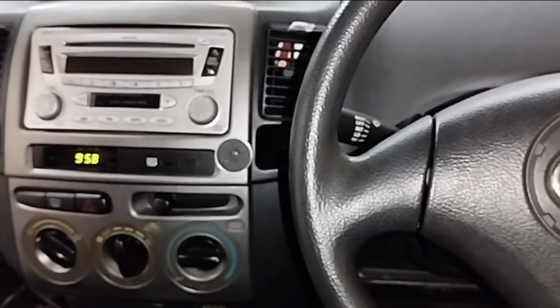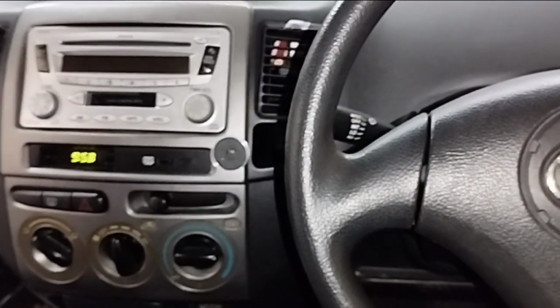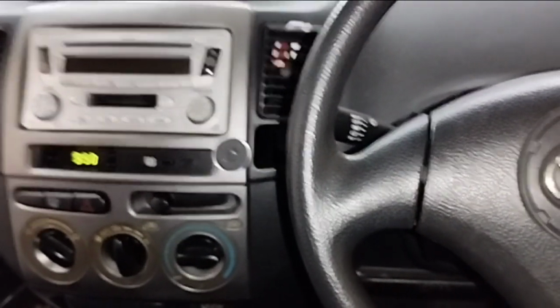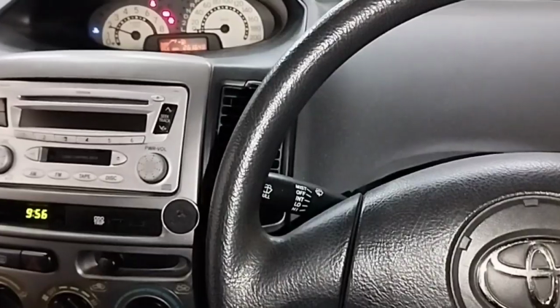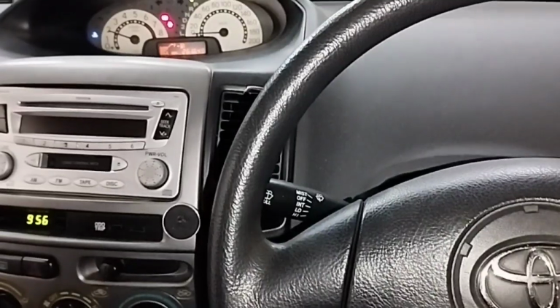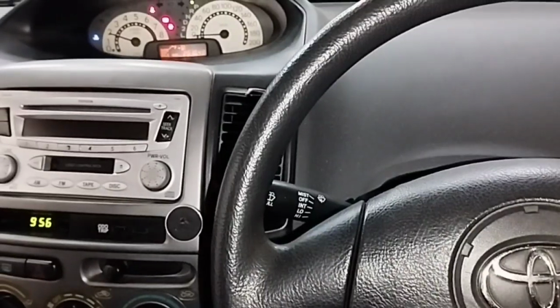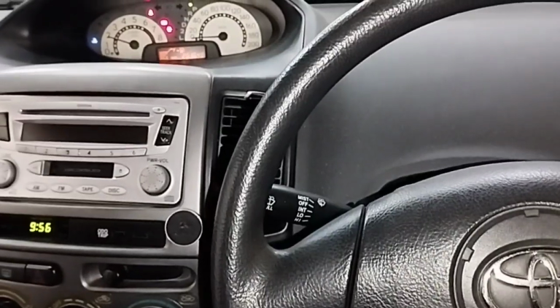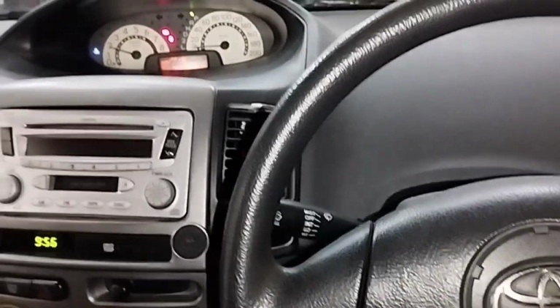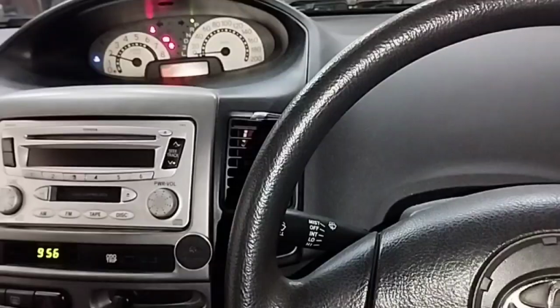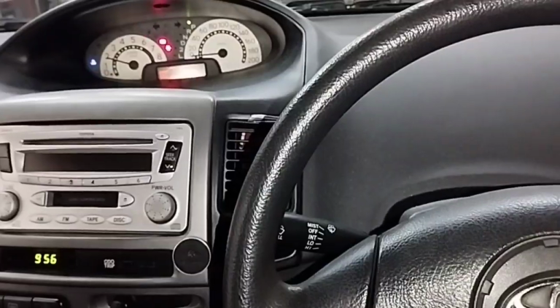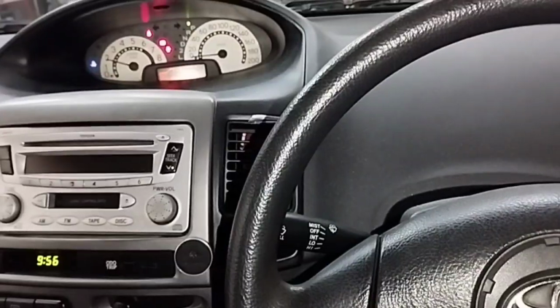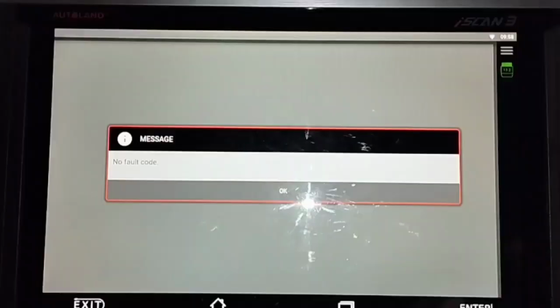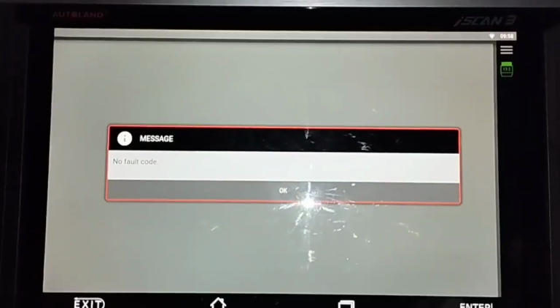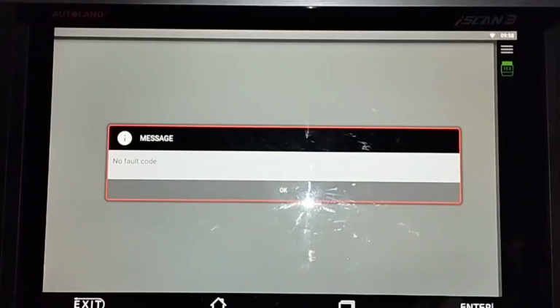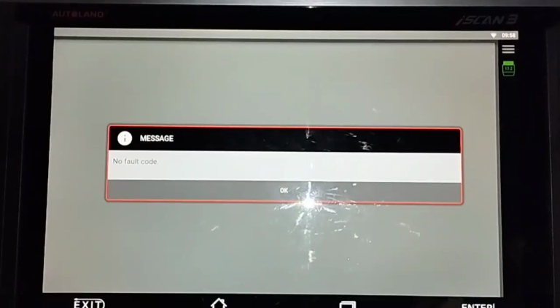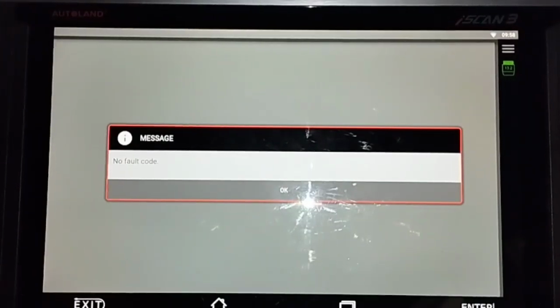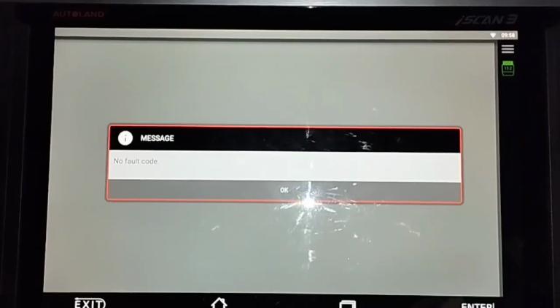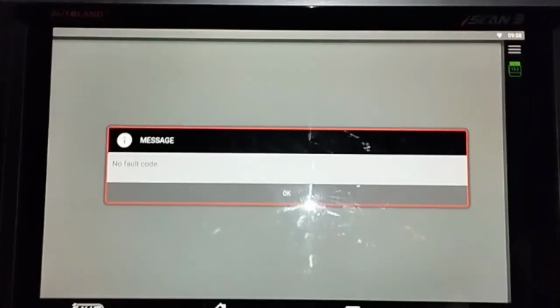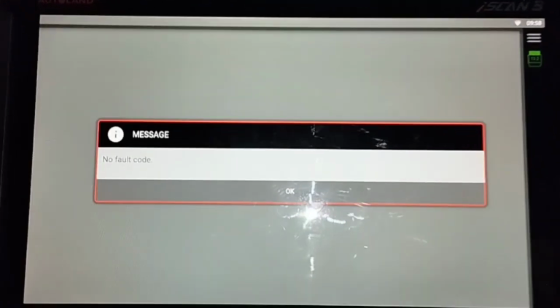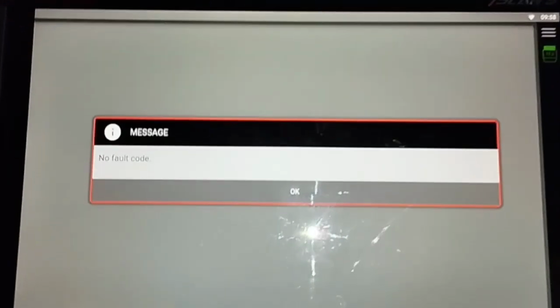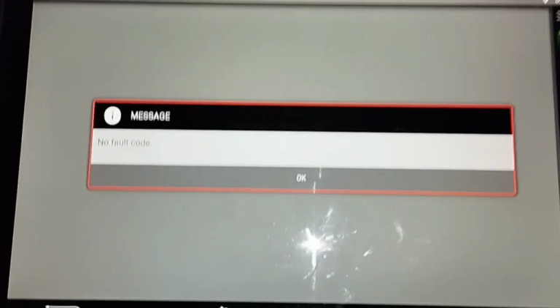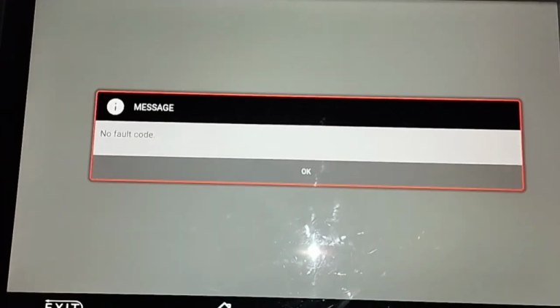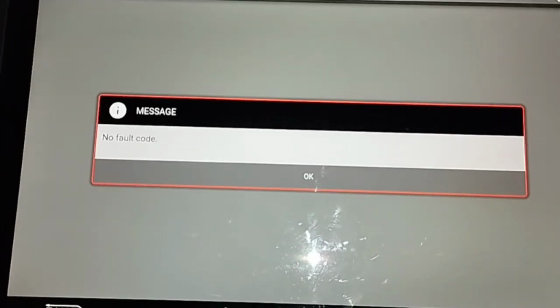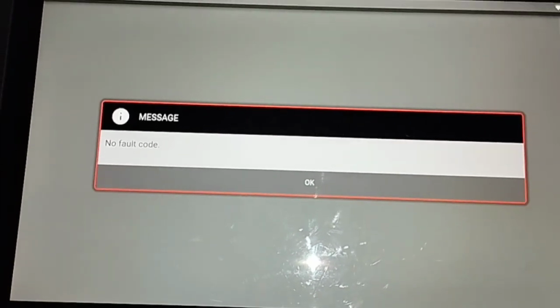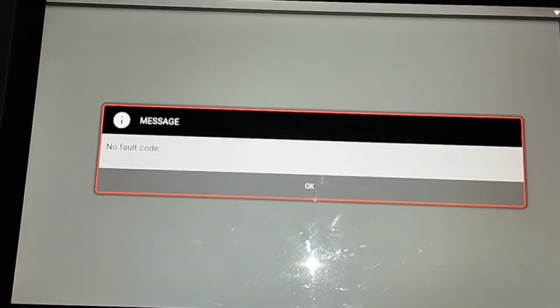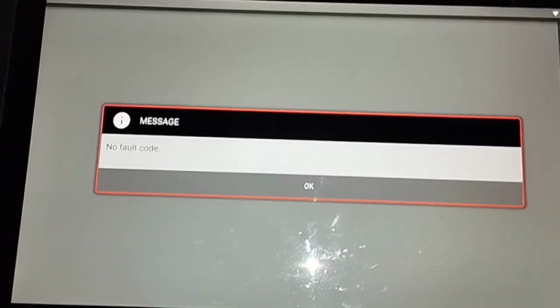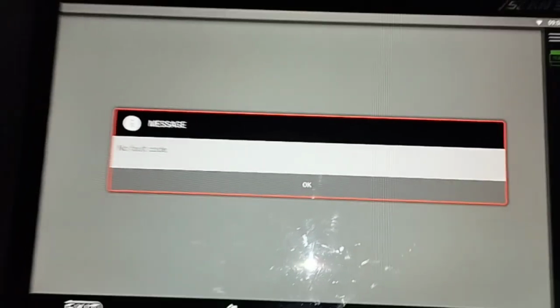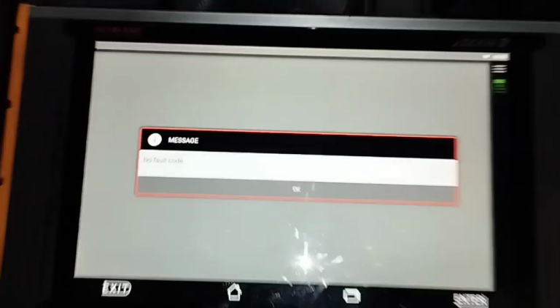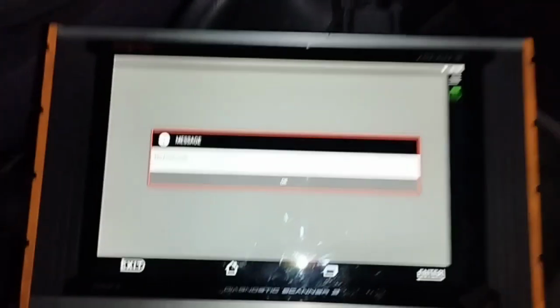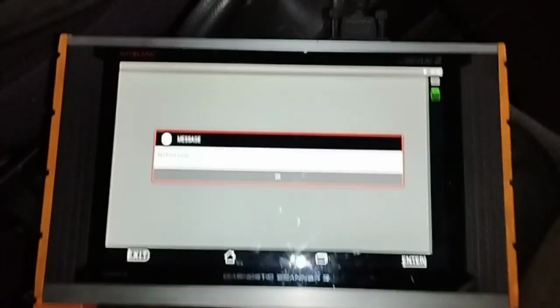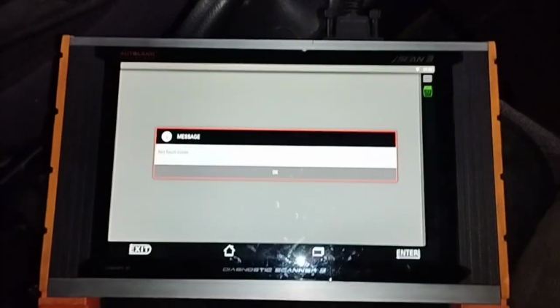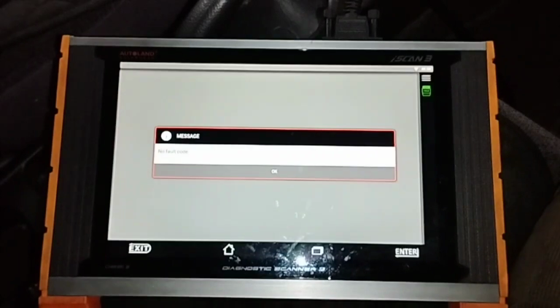With the gearshift in parking position, I check the engine fault codes using a scan computer — I use the Autoland Scan 3. However, there are no fault codes present.